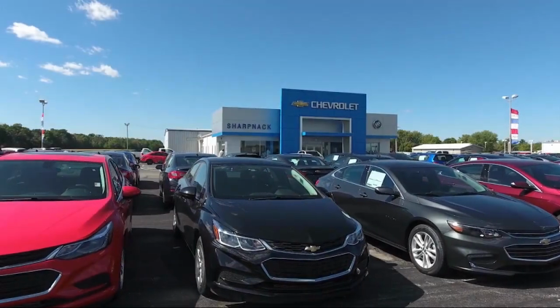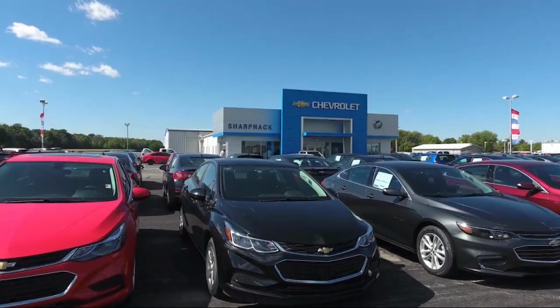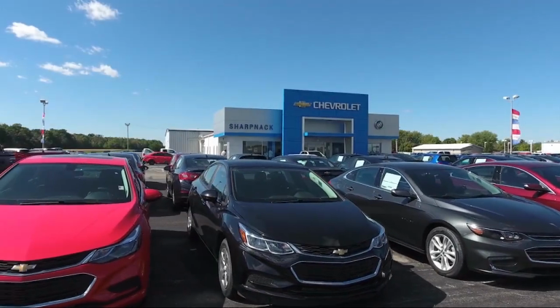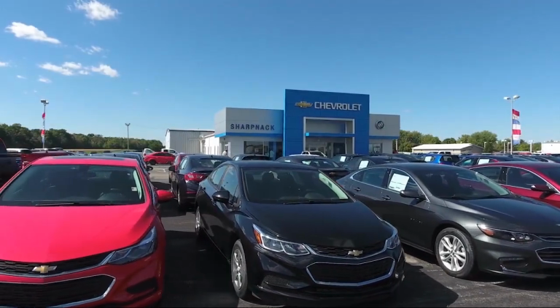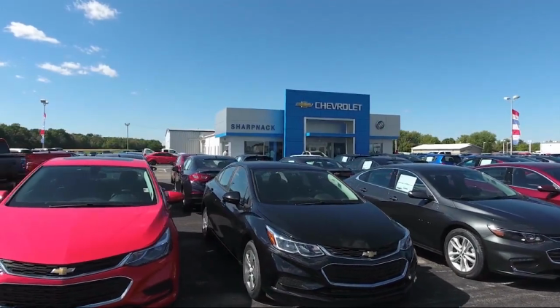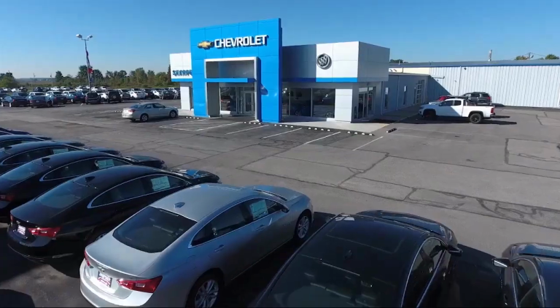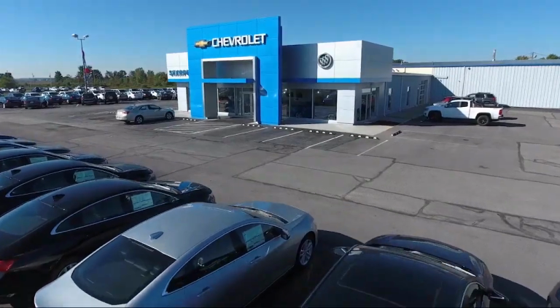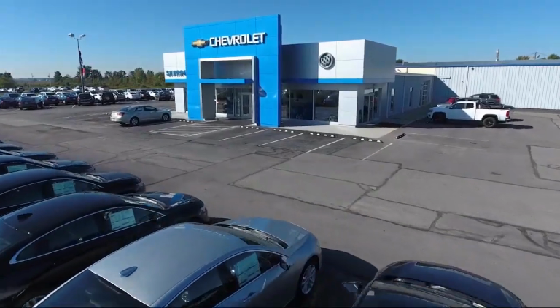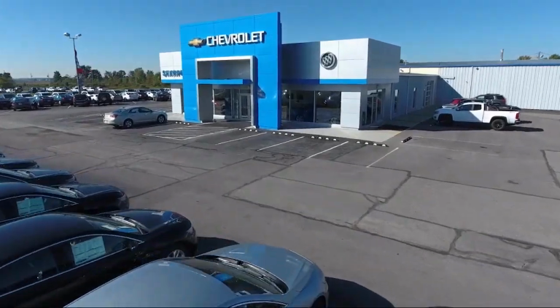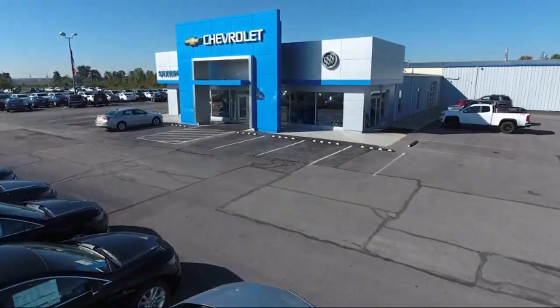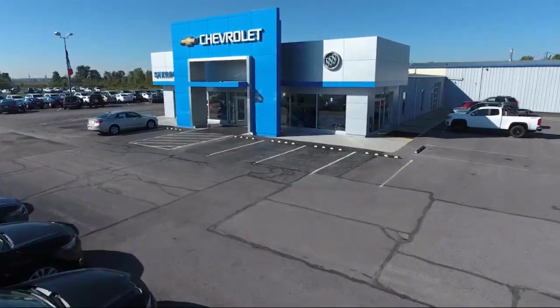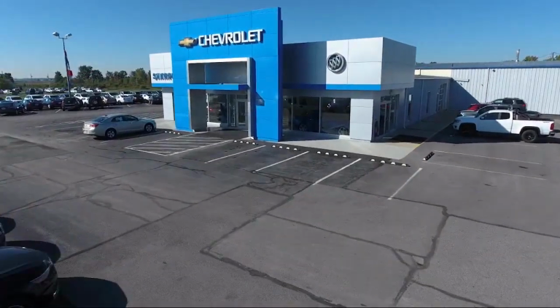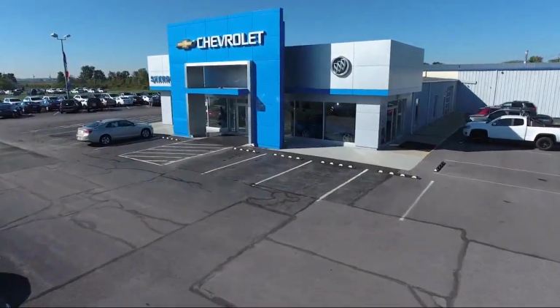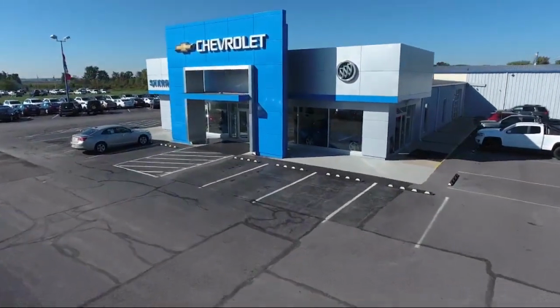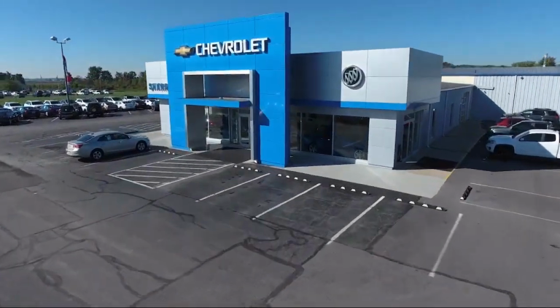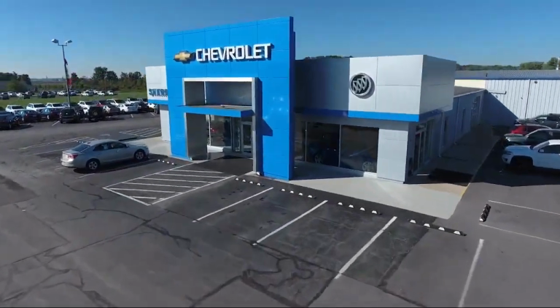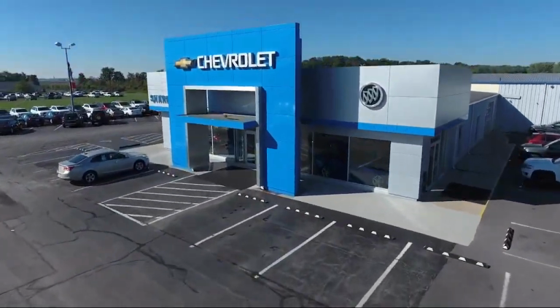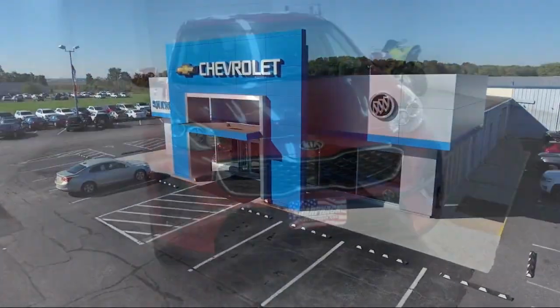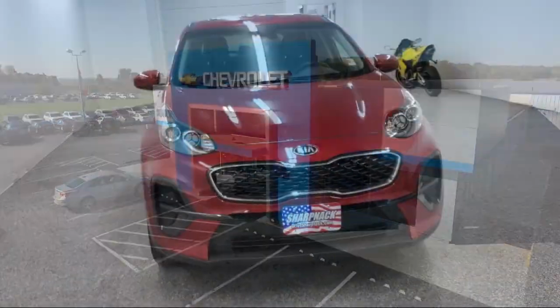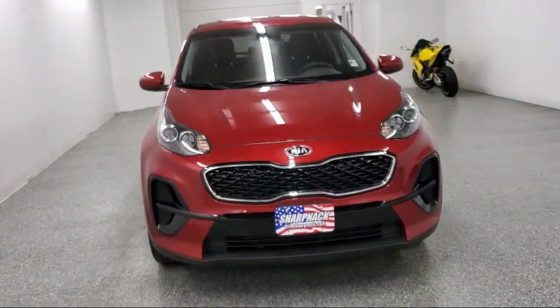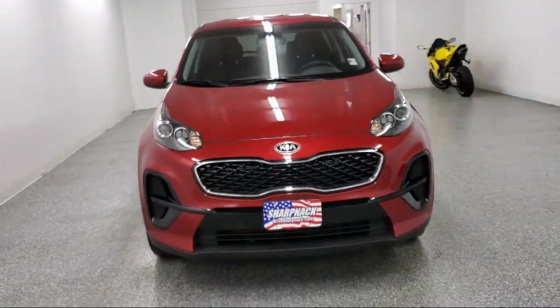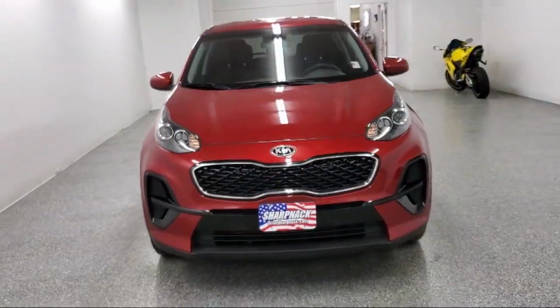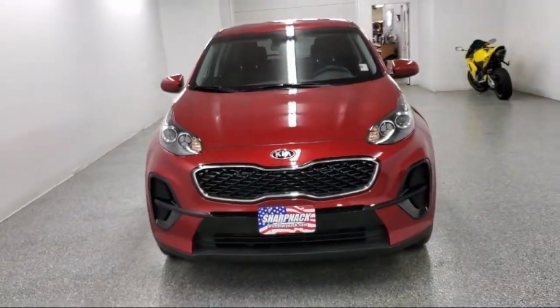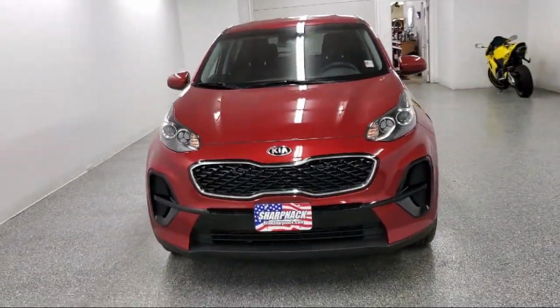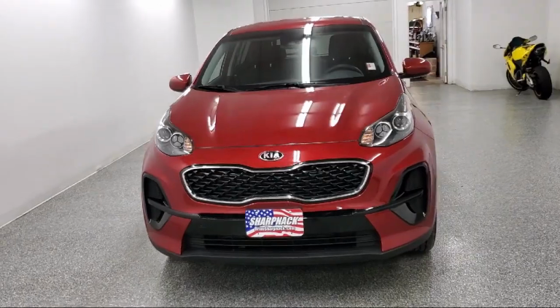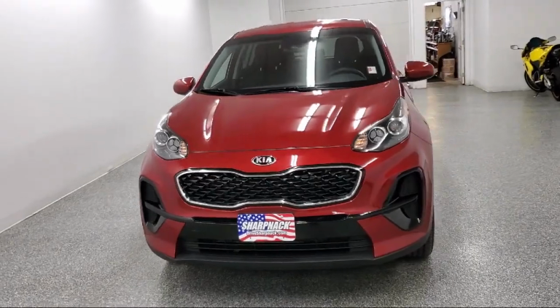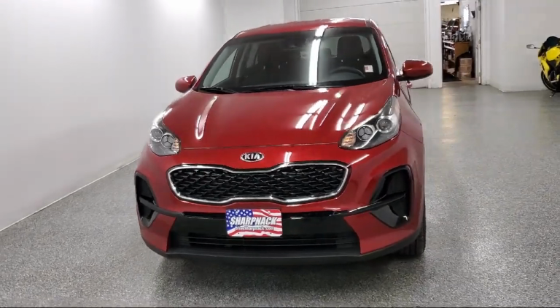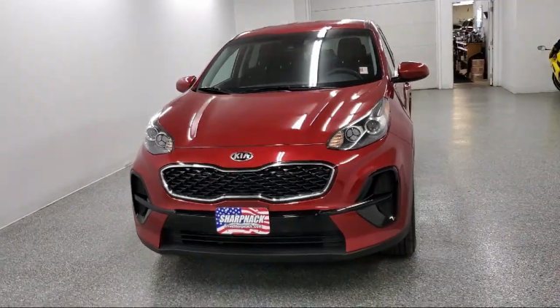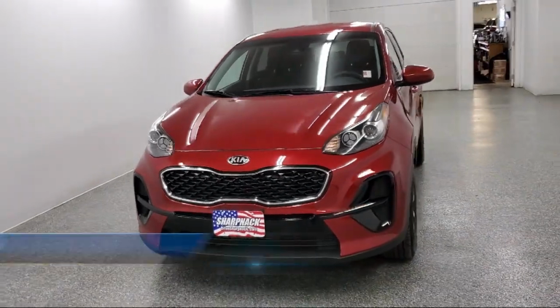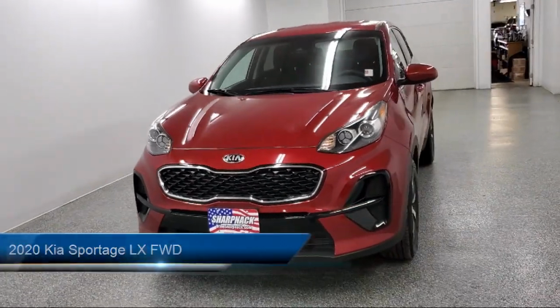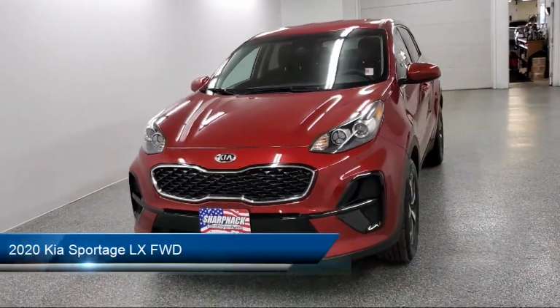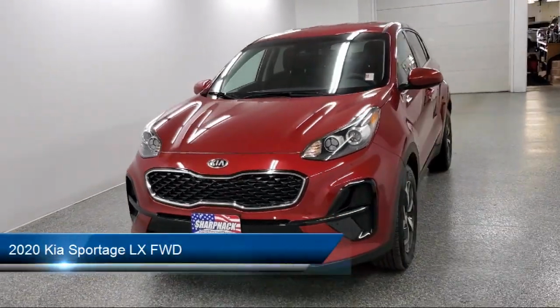Welcome to Sharp Knack Chevrolet Buick Cadillac, and here's a look at another one of our great vehicles from our inventory.